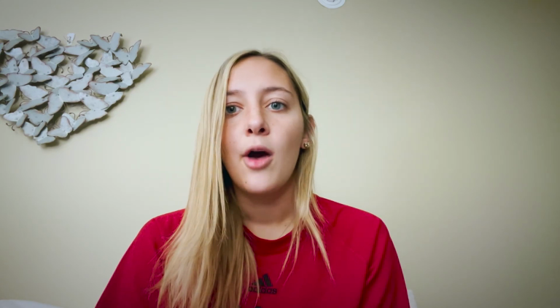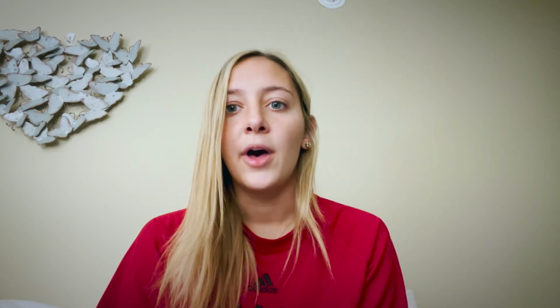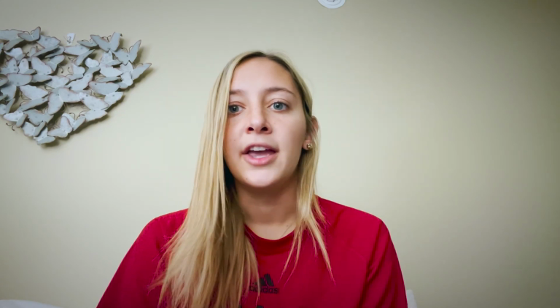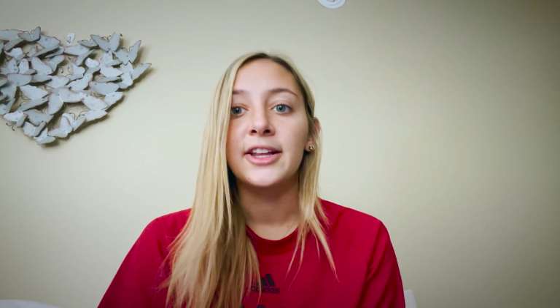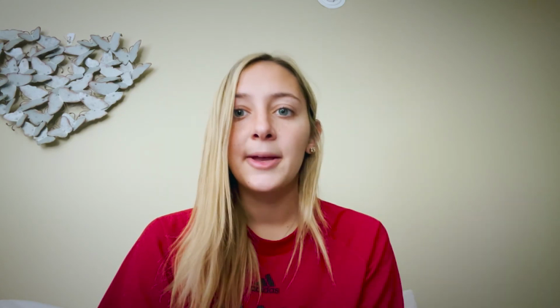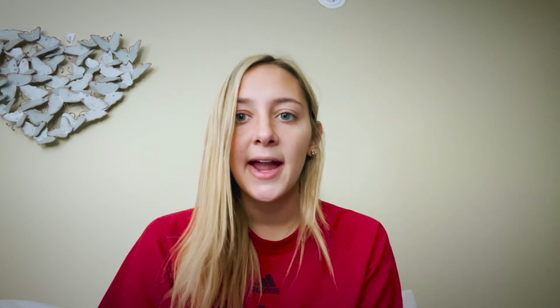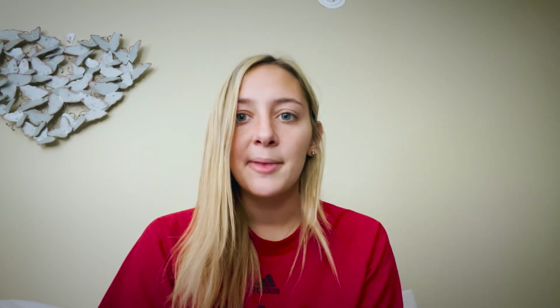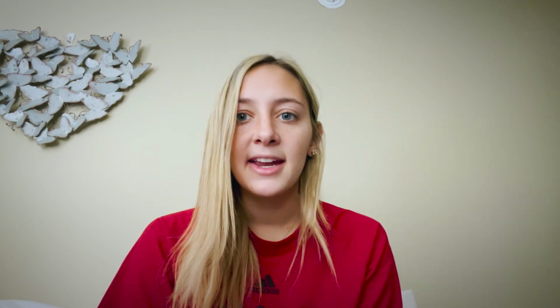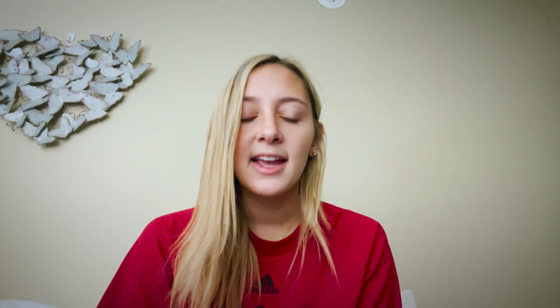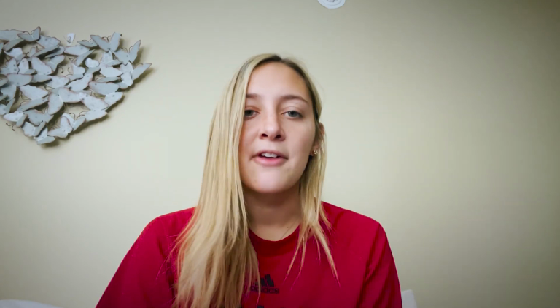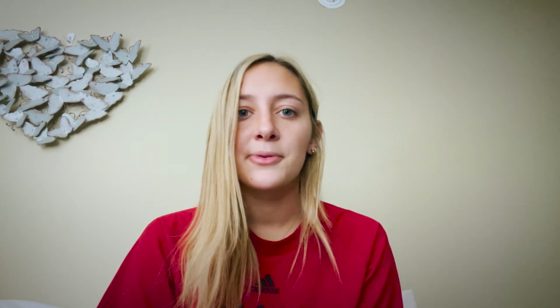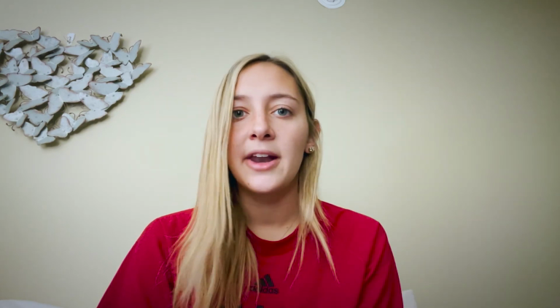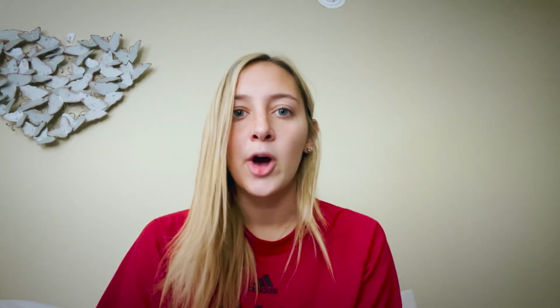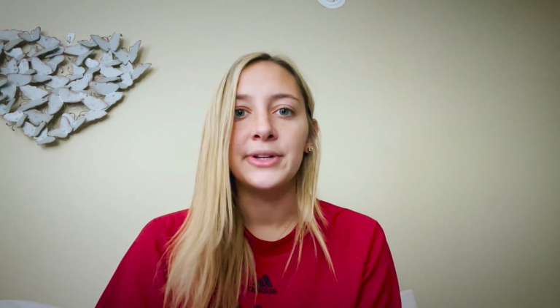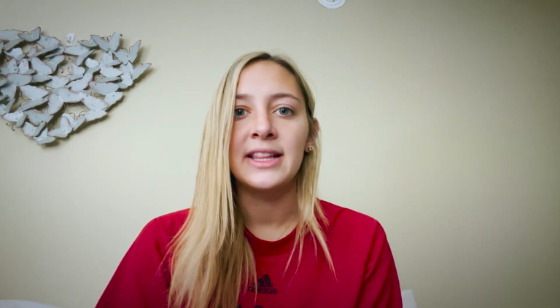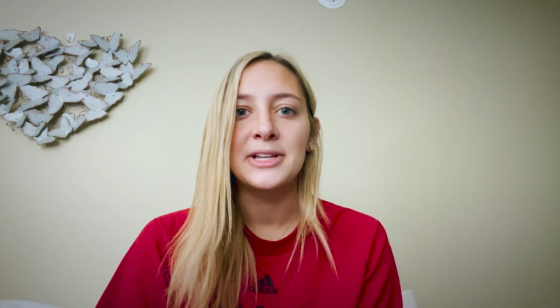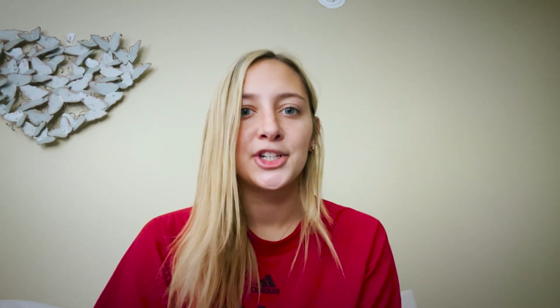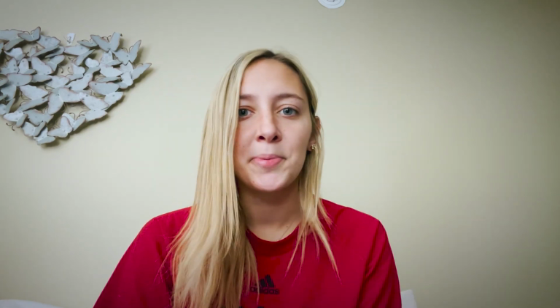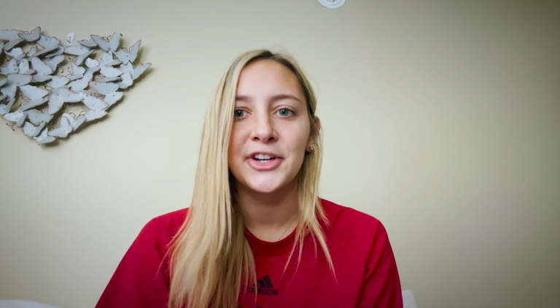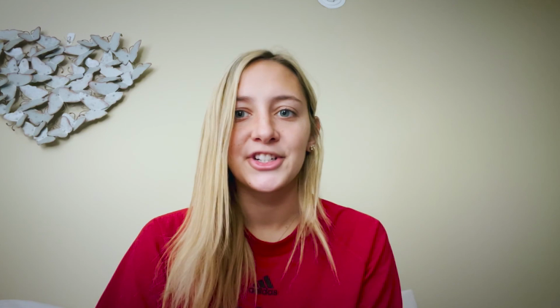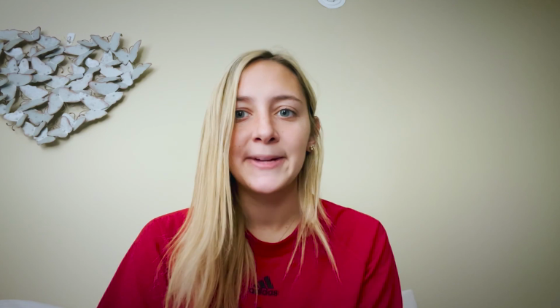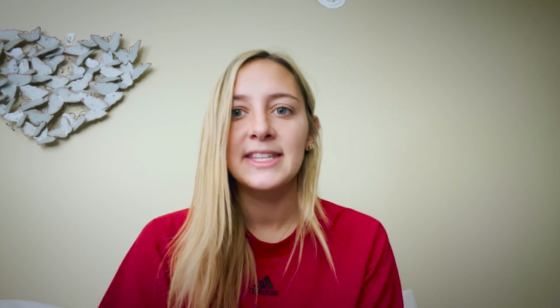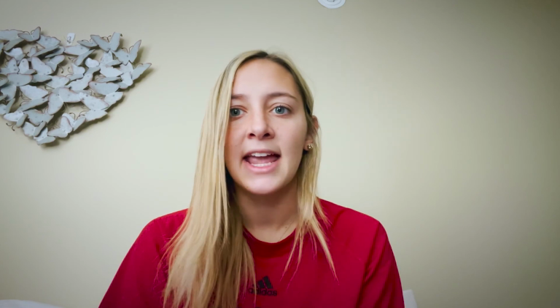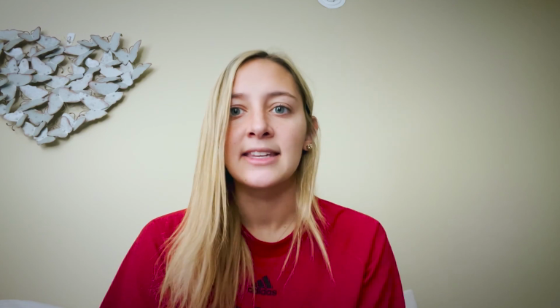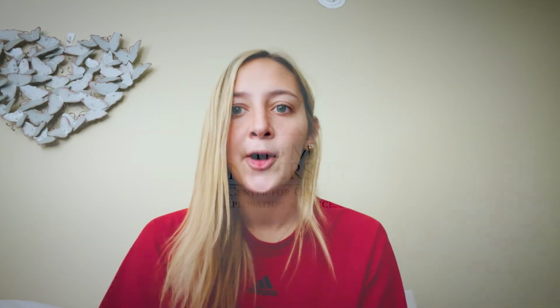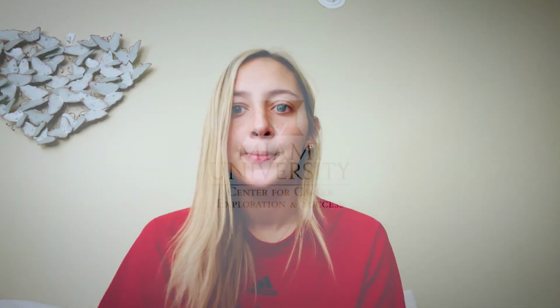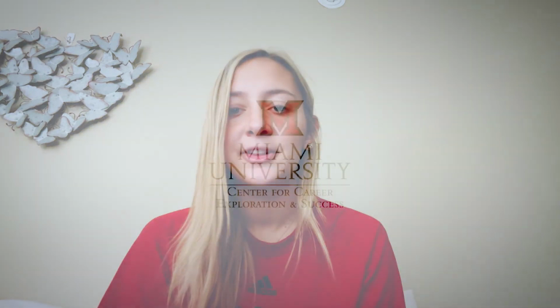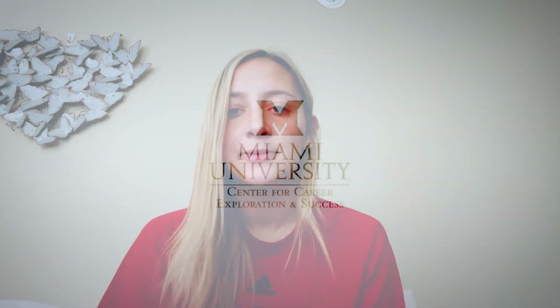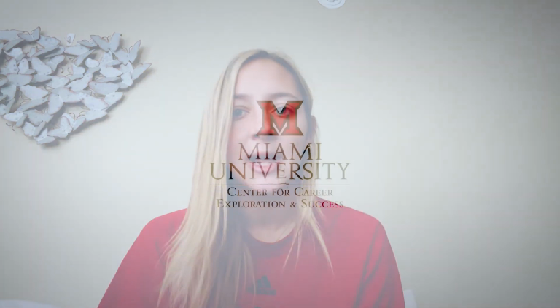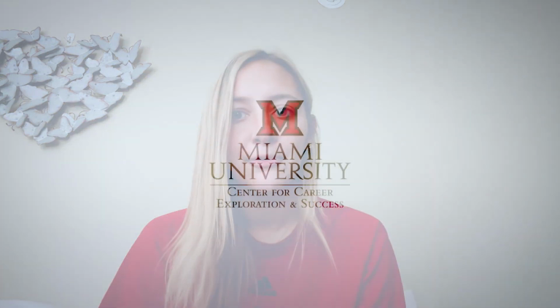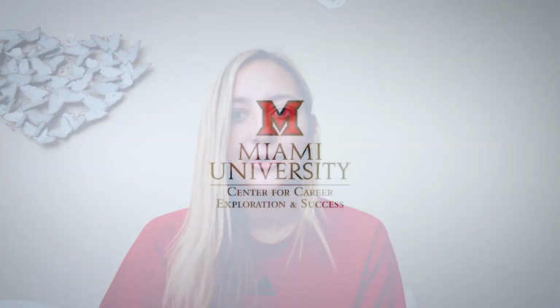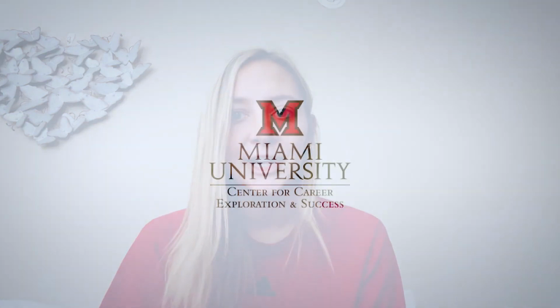Good luck Miami everyone. I hope you get the internship of your dreams and I hope this was helpful for you.